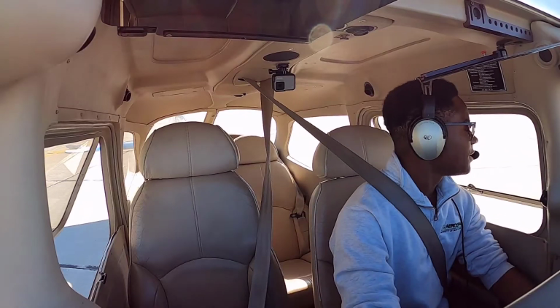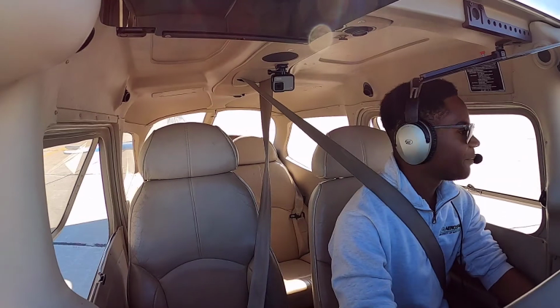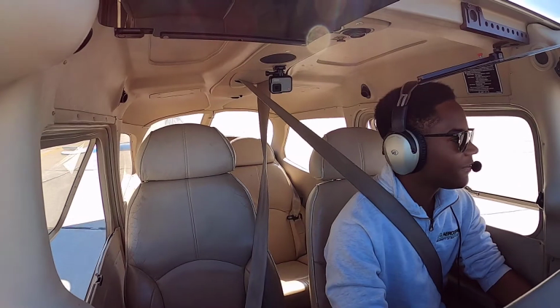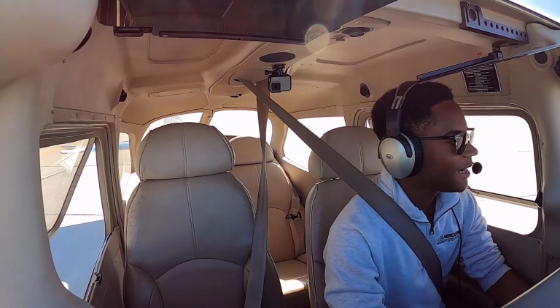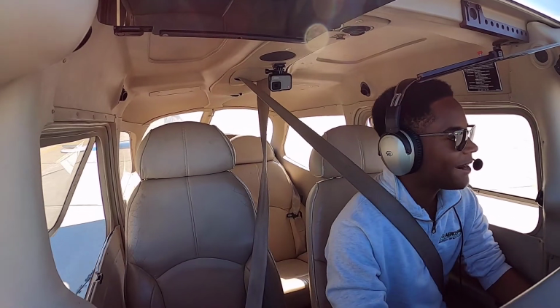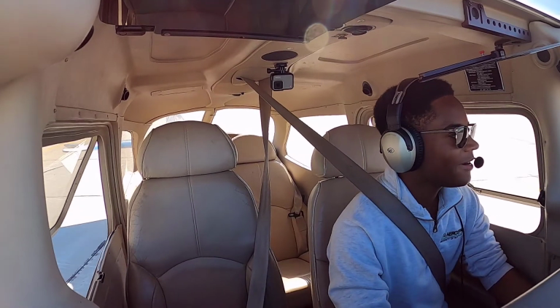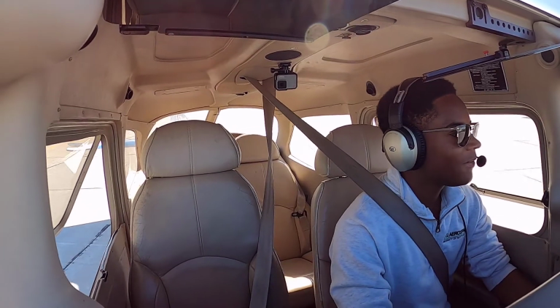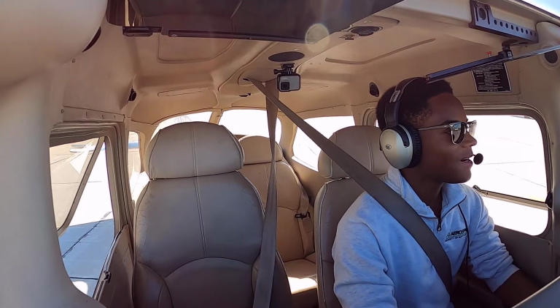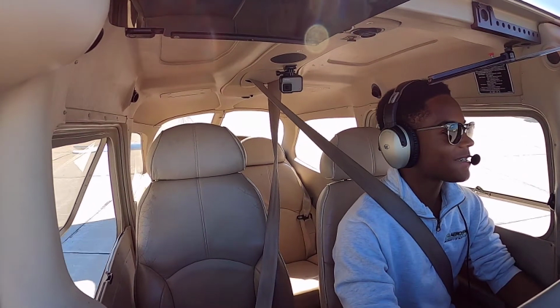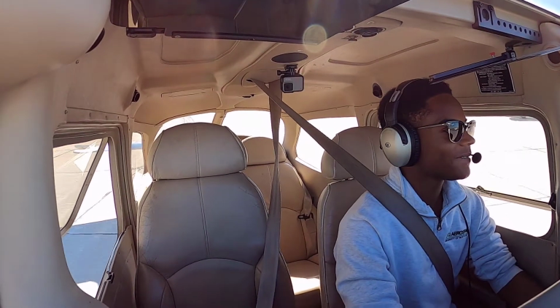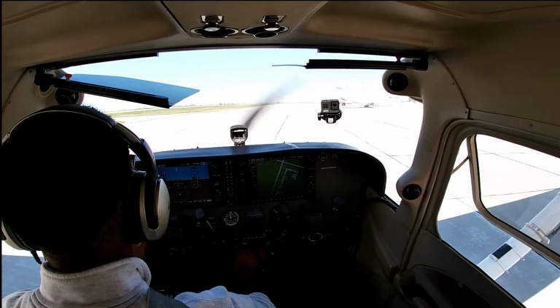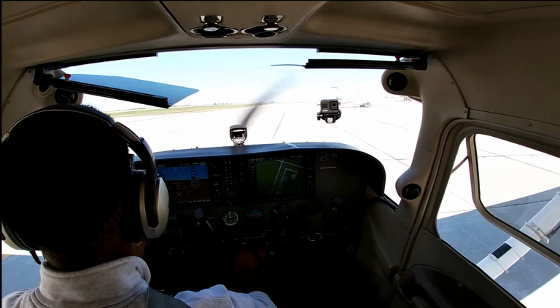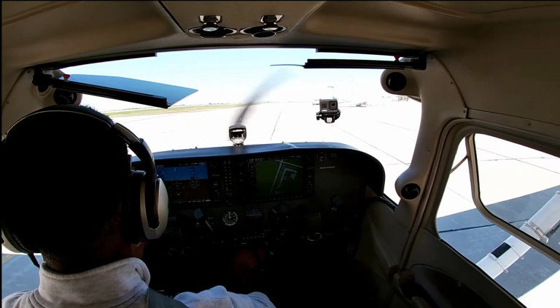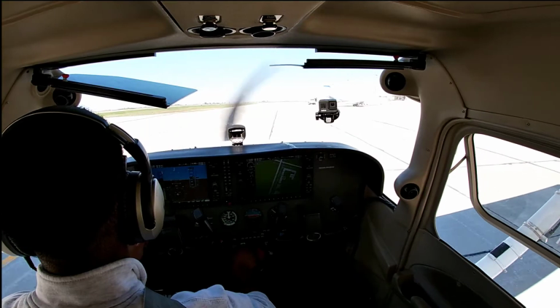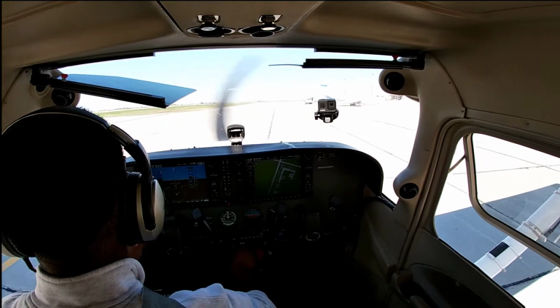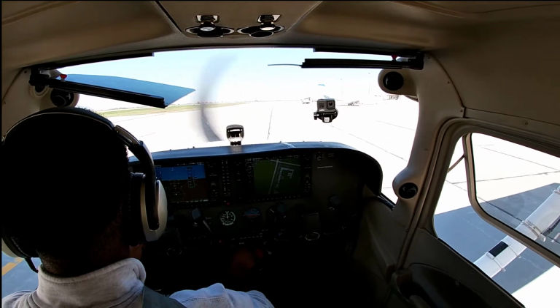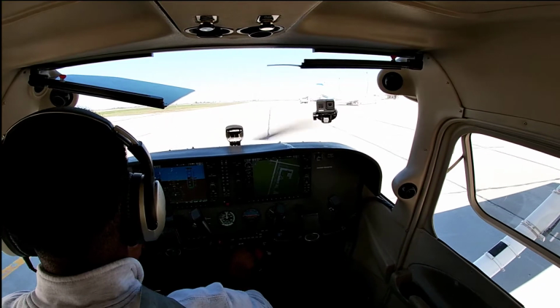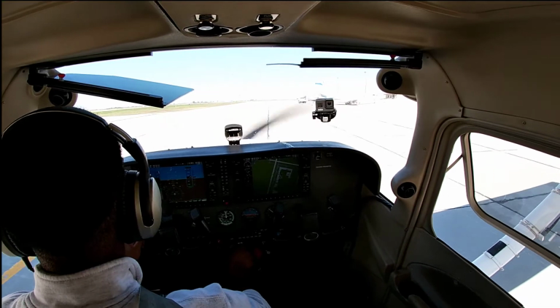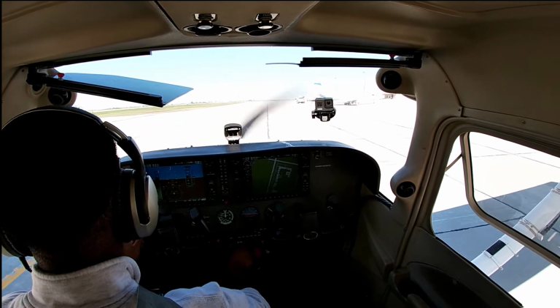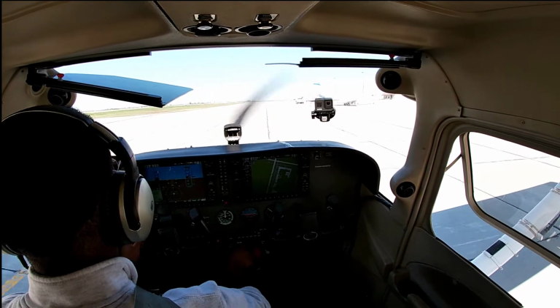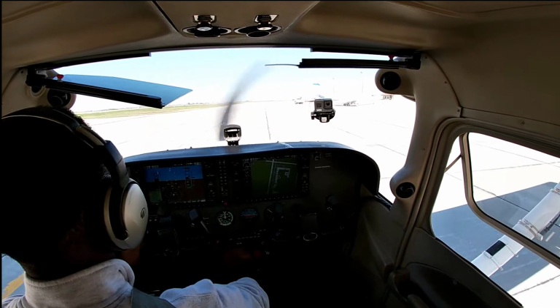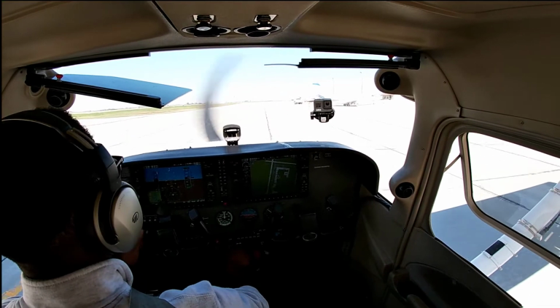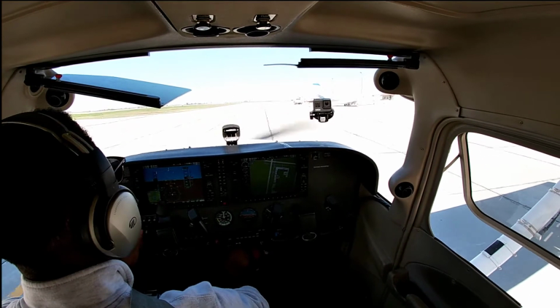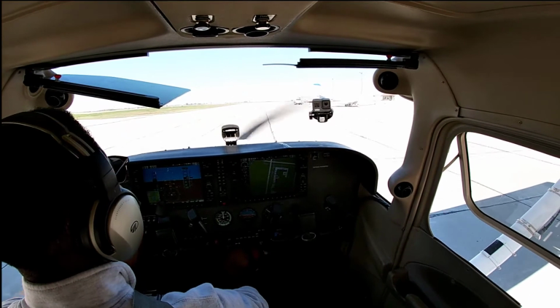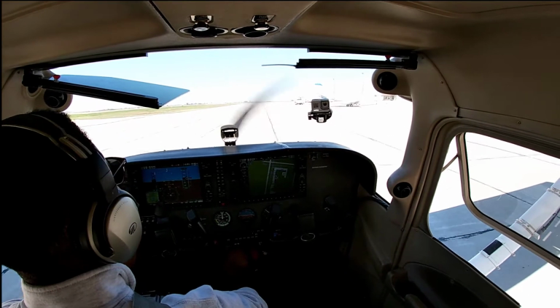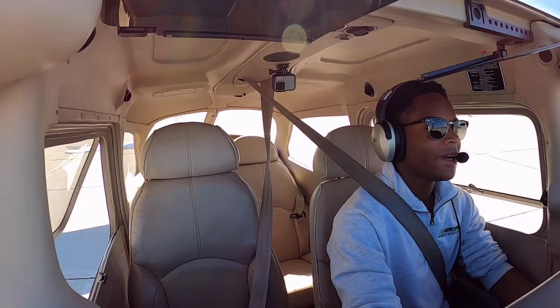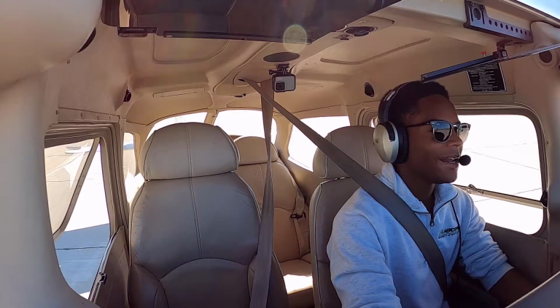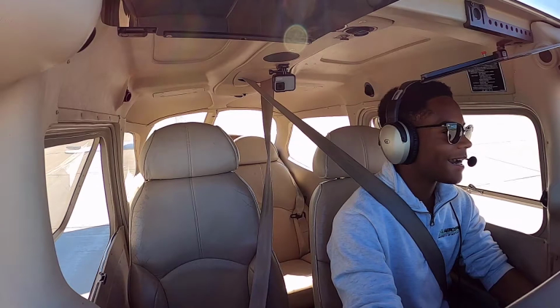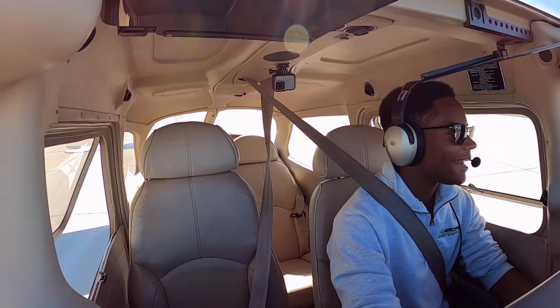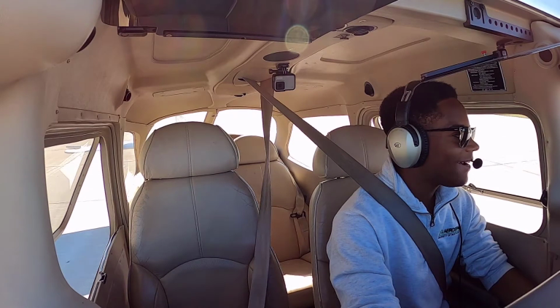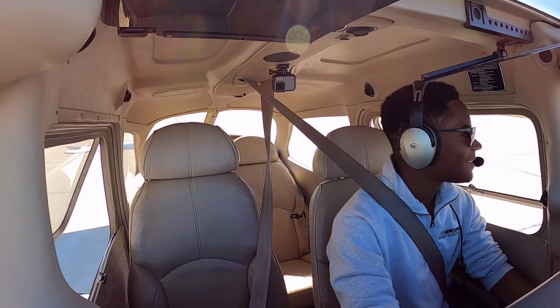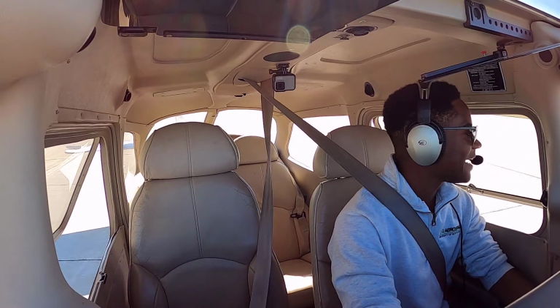Beautiful day in Grand Forks. The winds are pretty much calm. There's not been a cloud in the sky.